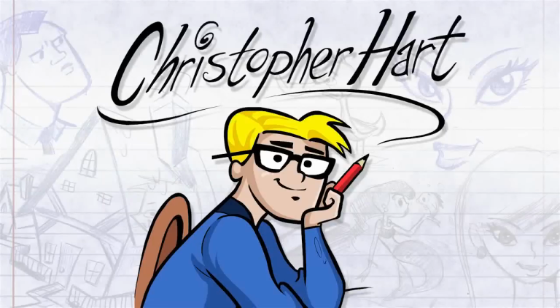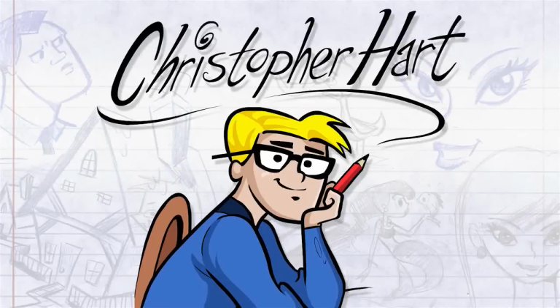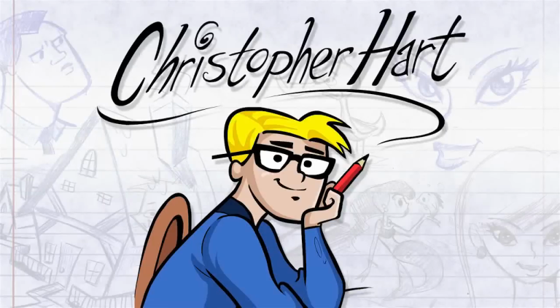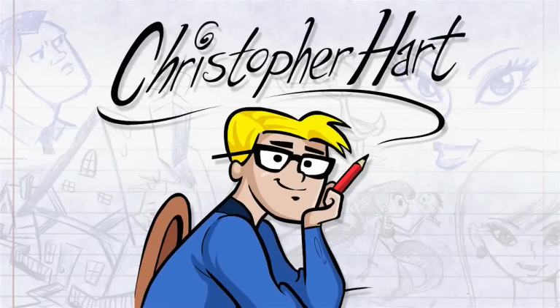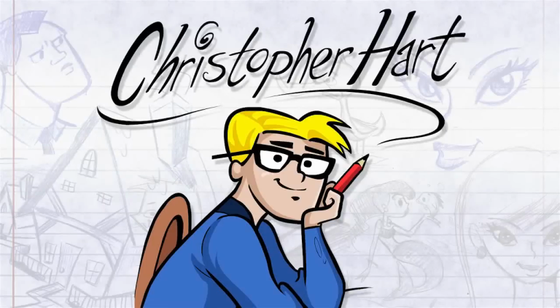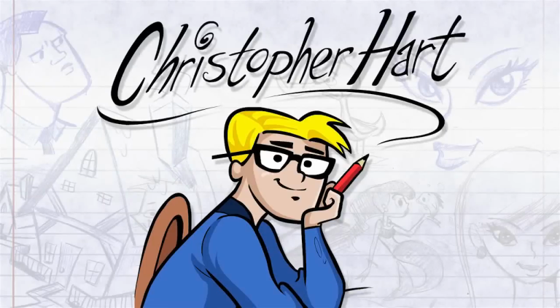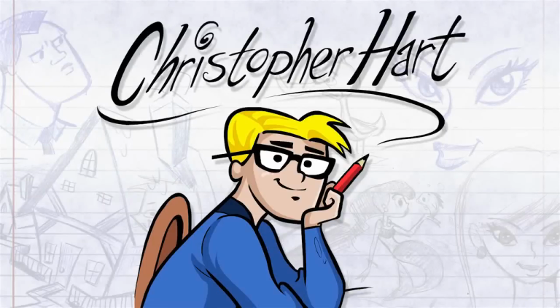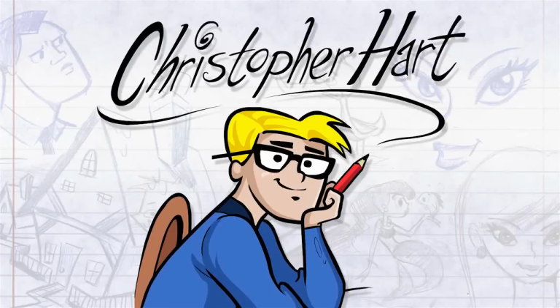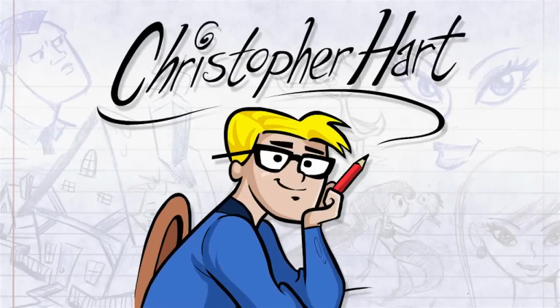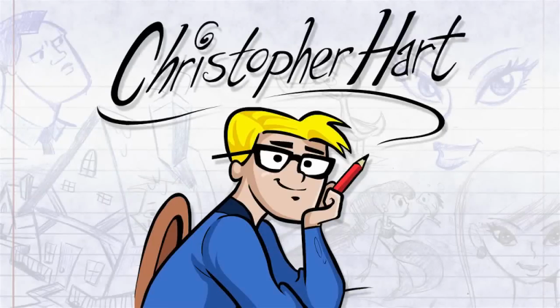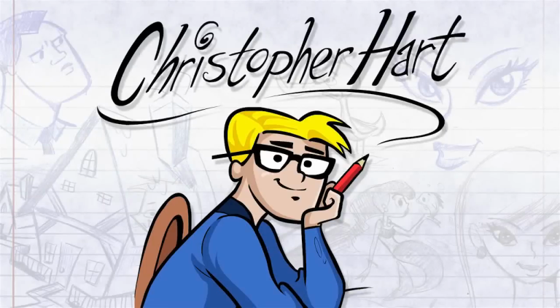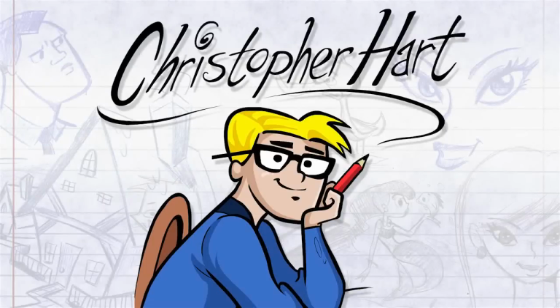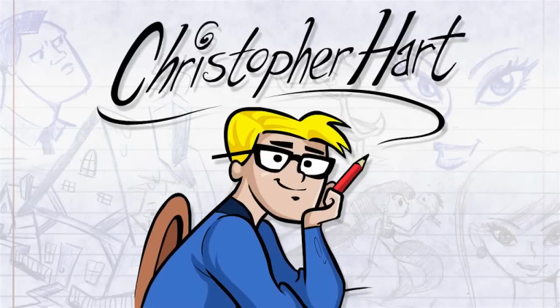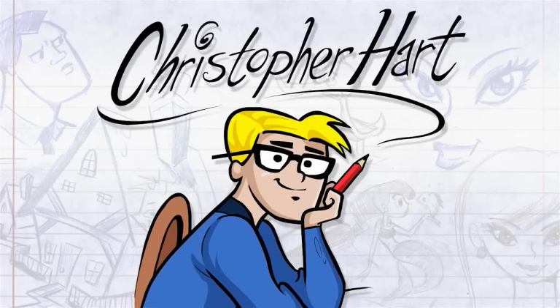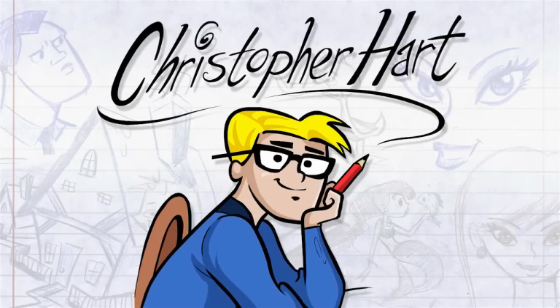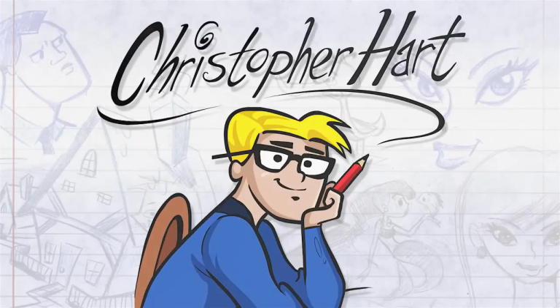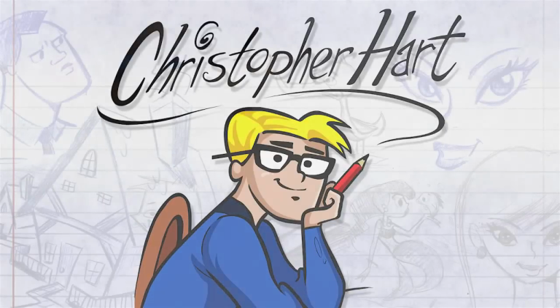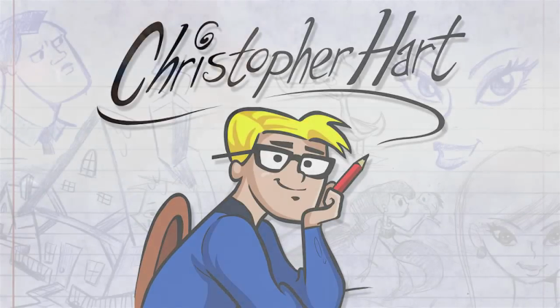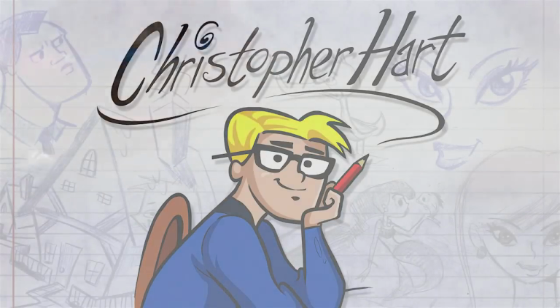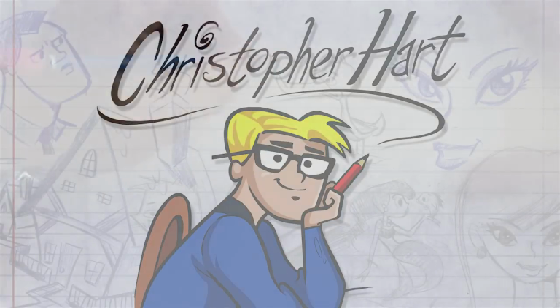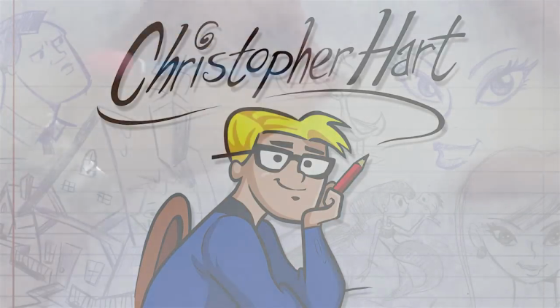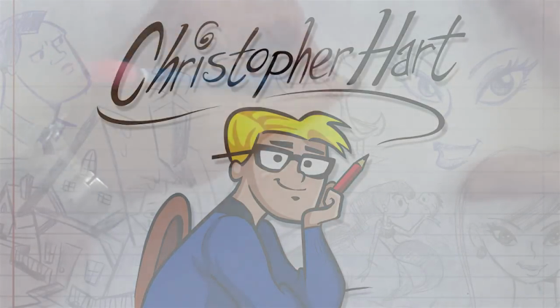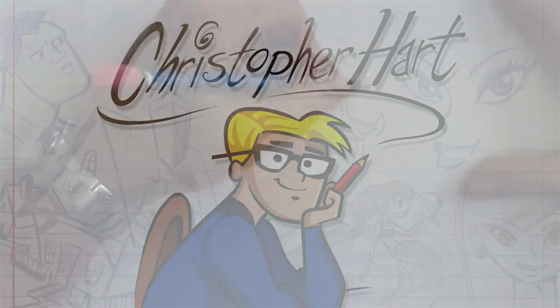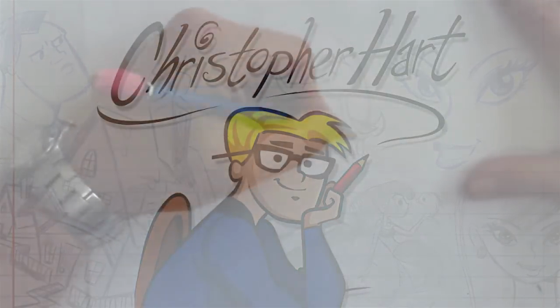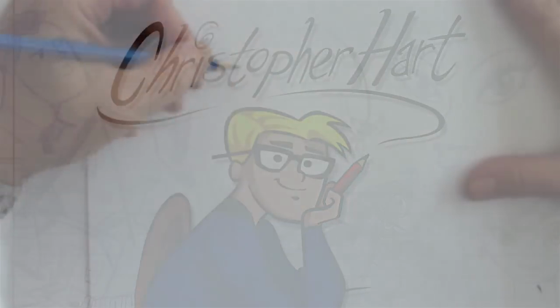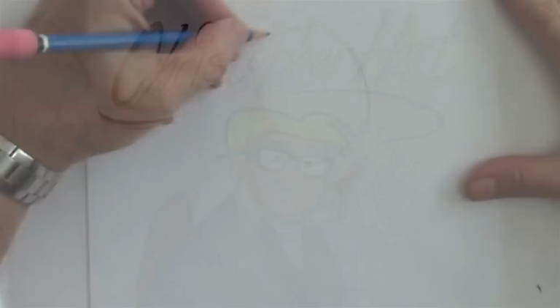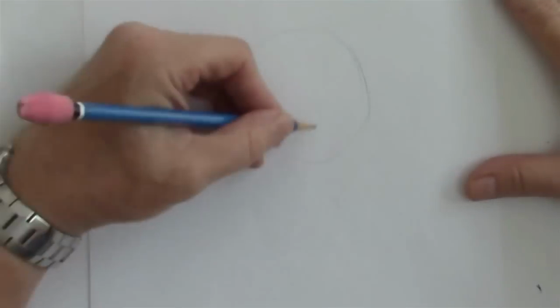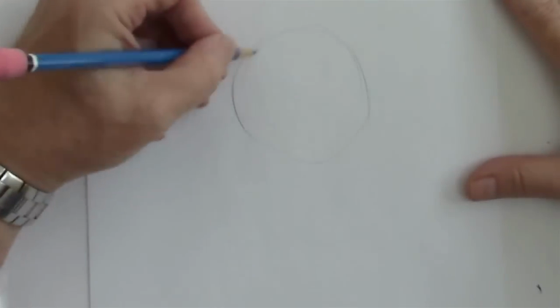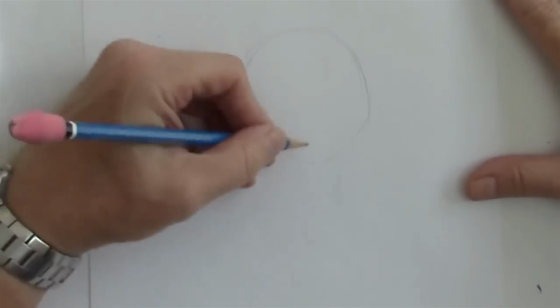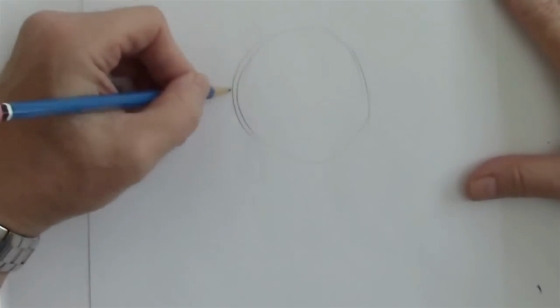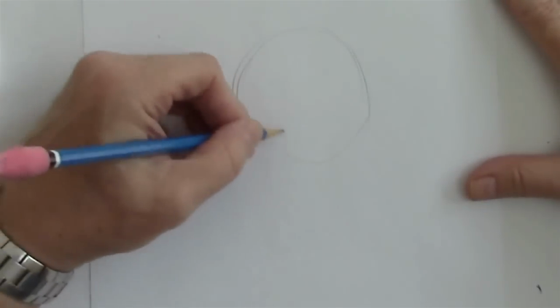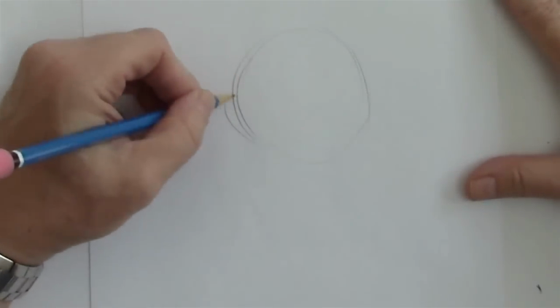Hi, my name is Chris Harden. I'm a cartoonist. I'm going to show you how to draw a cute and simple beaver character today.